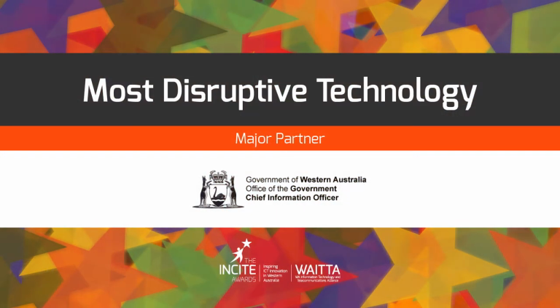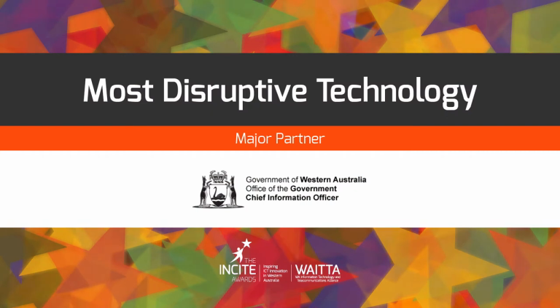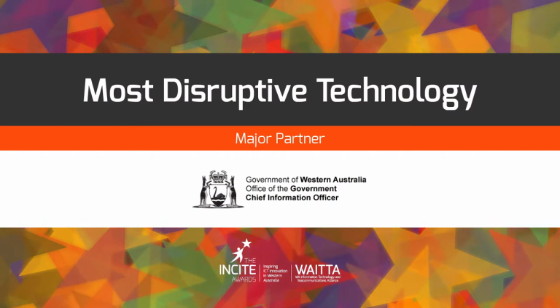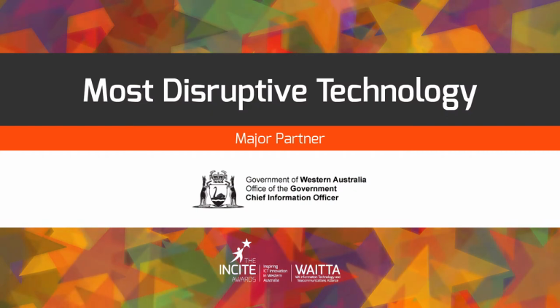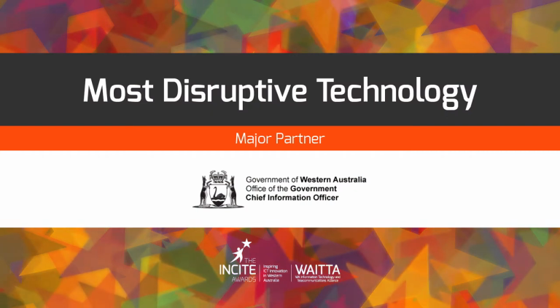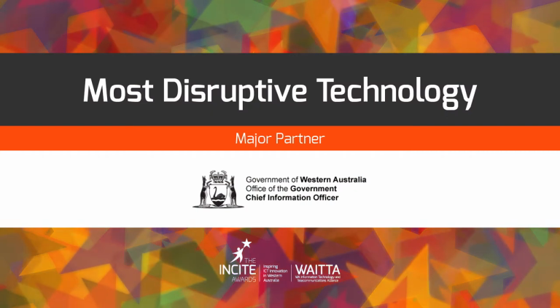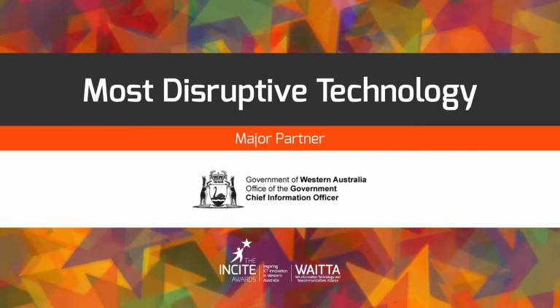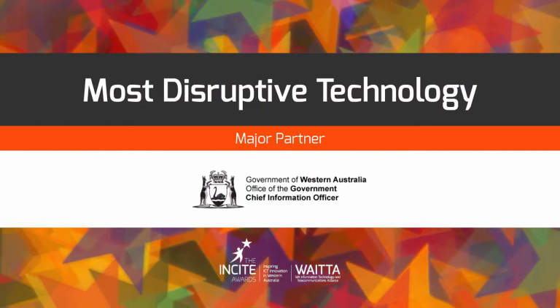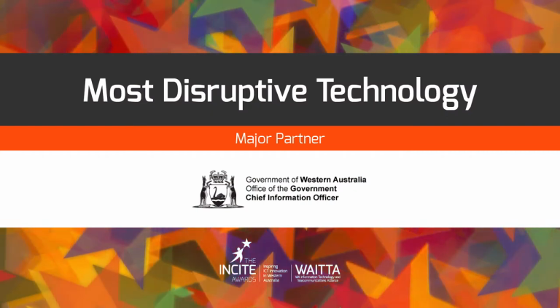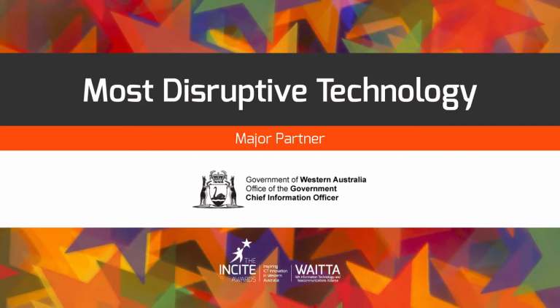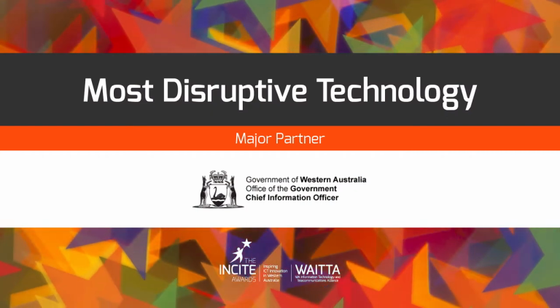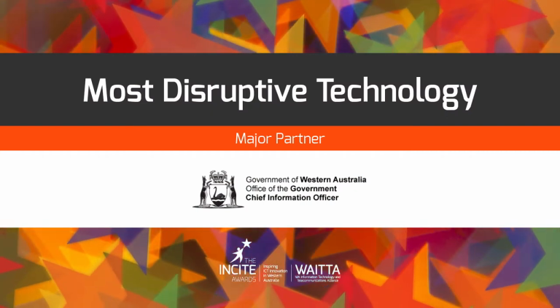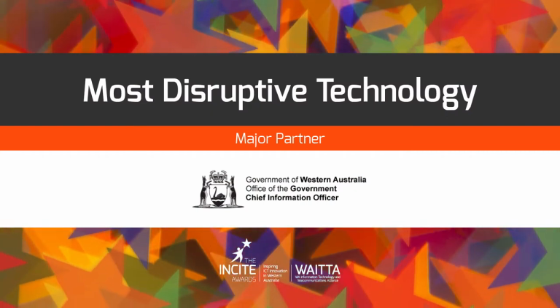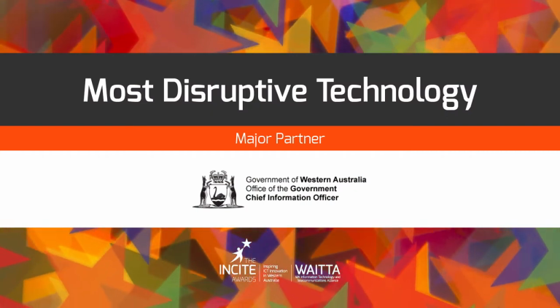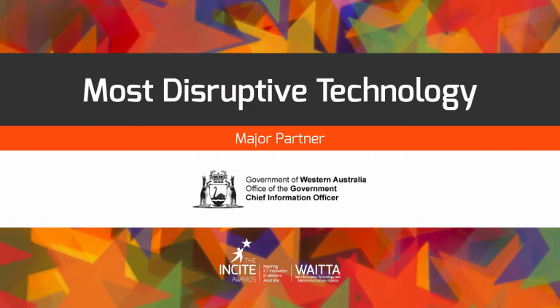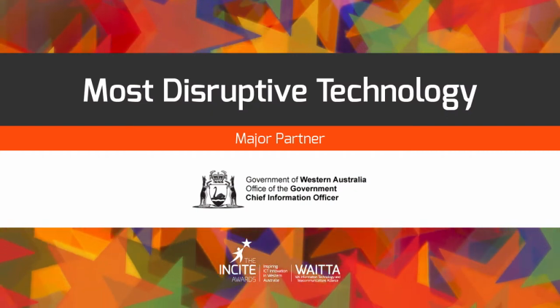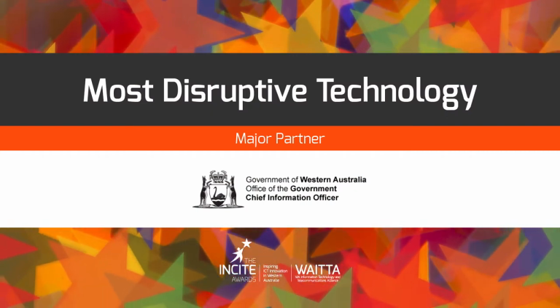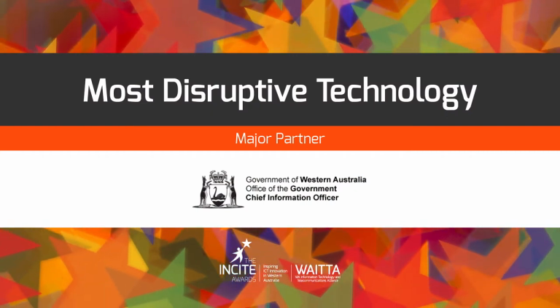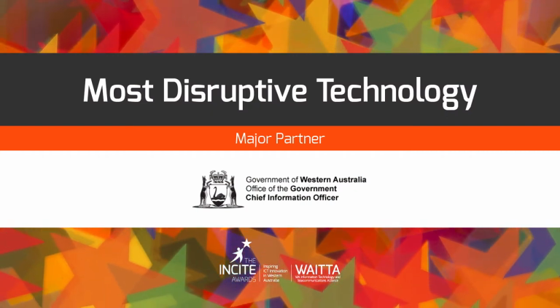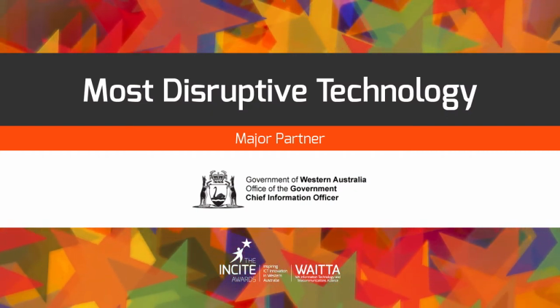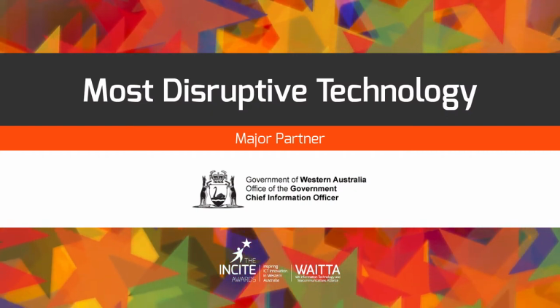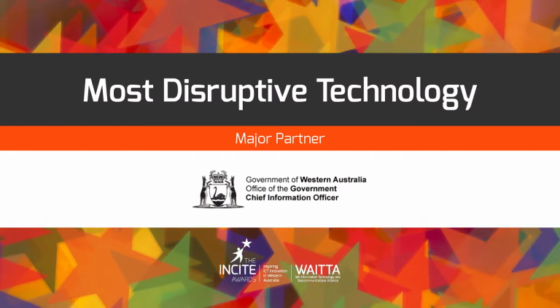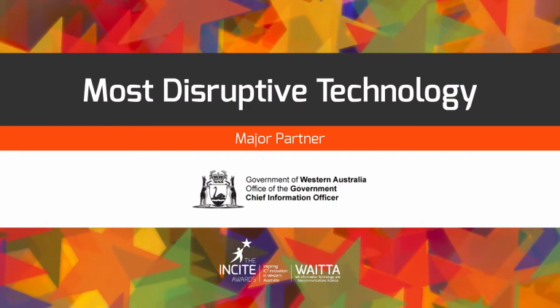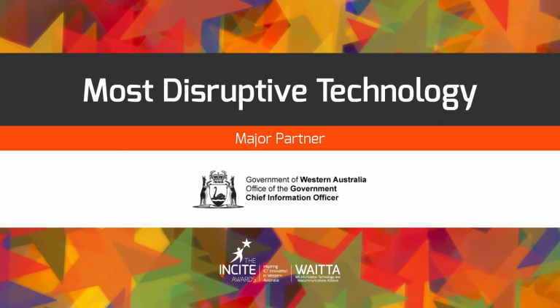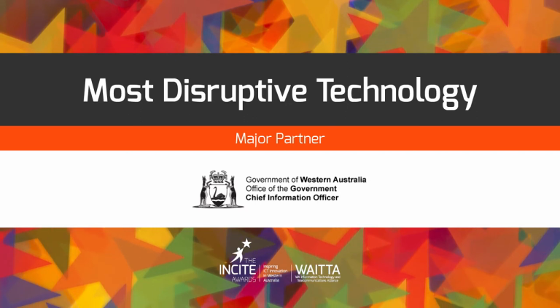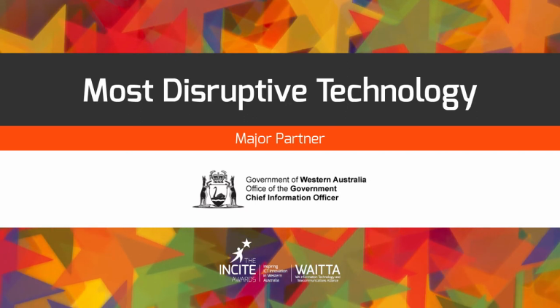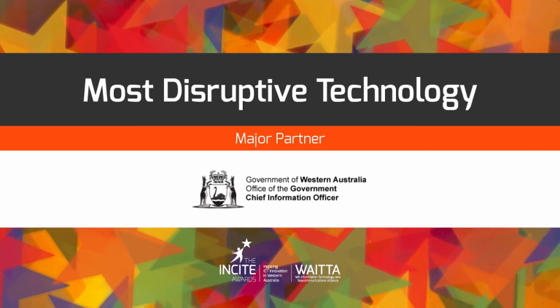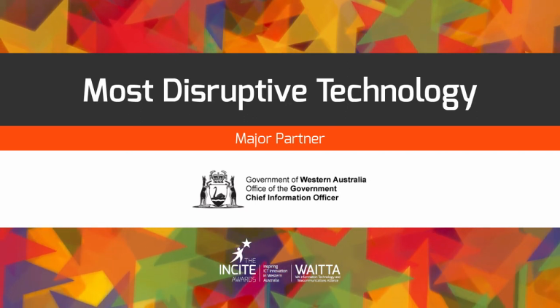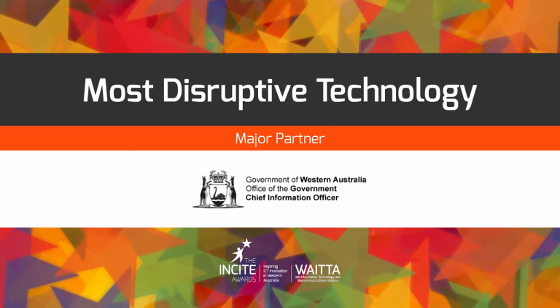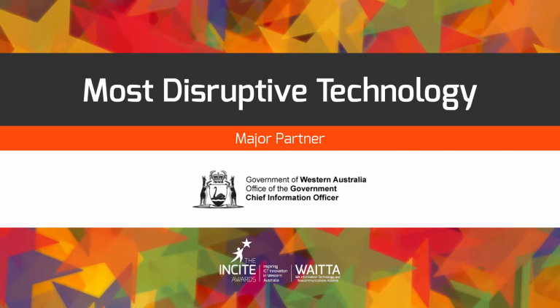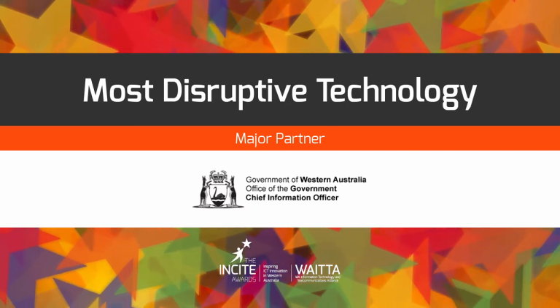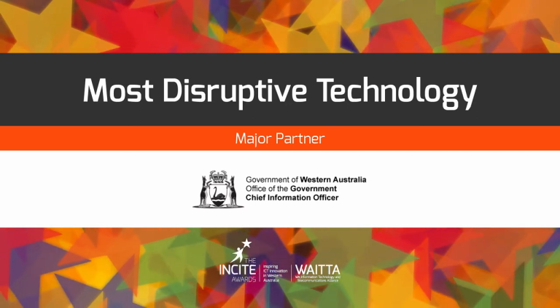We now cross to our major partner, the Office of the Government CIO, to announce the winner of this award.